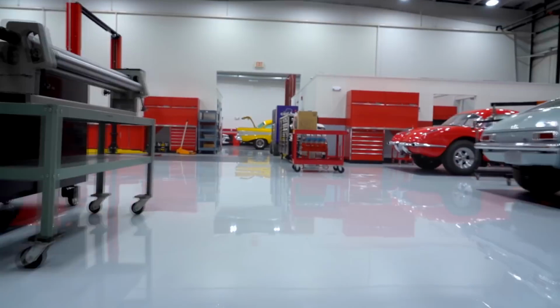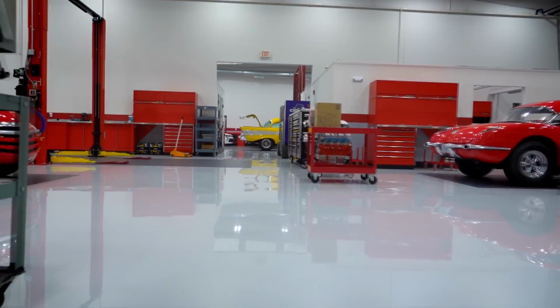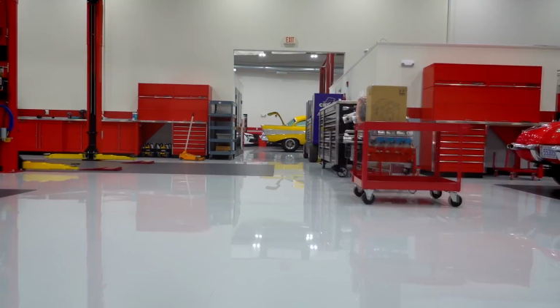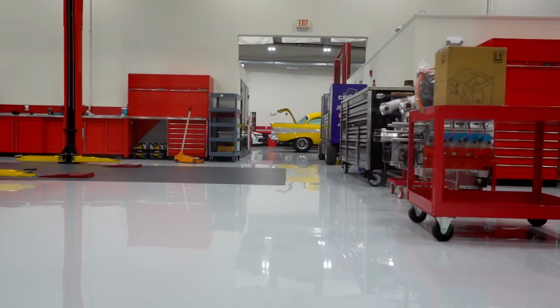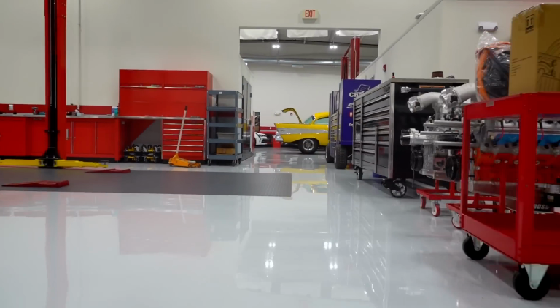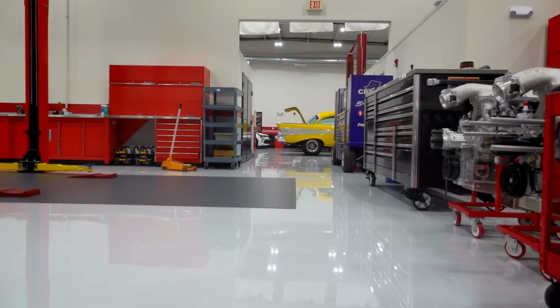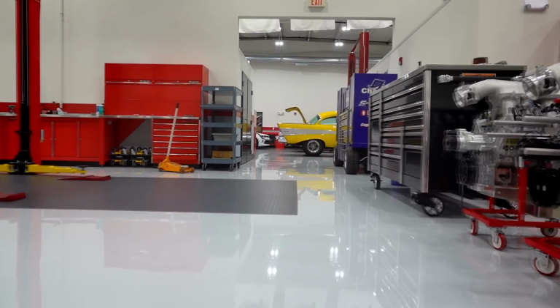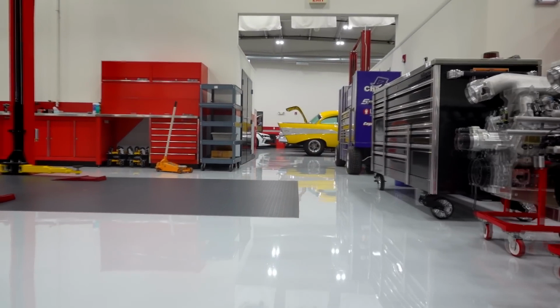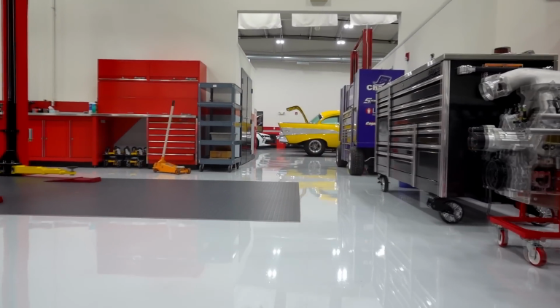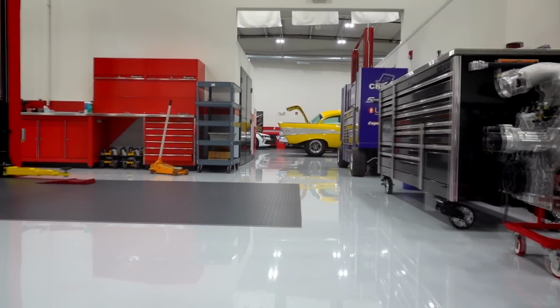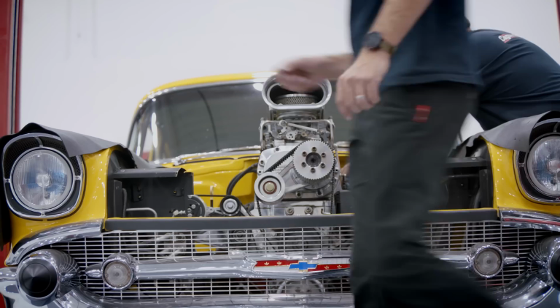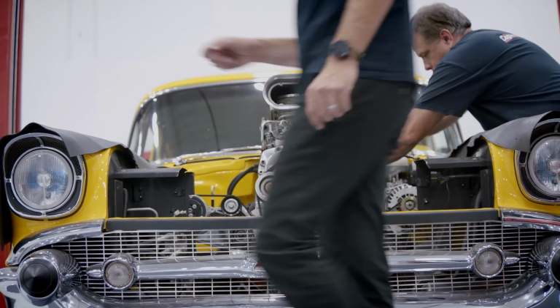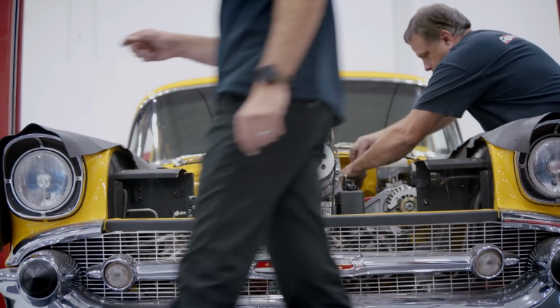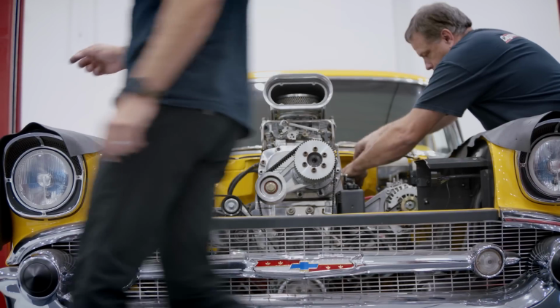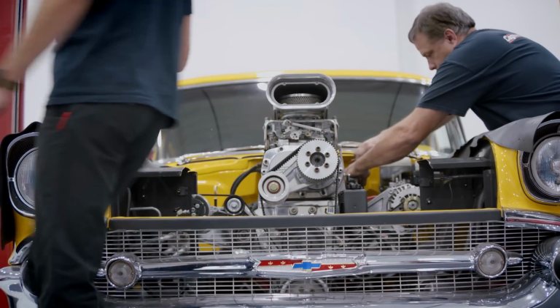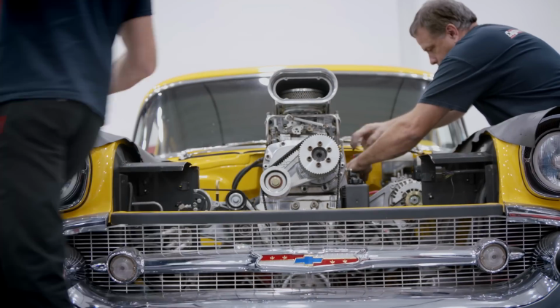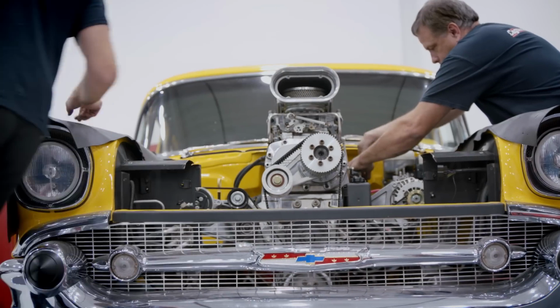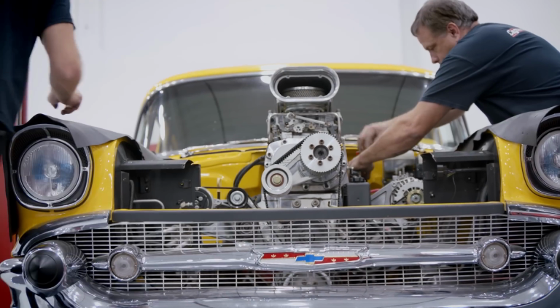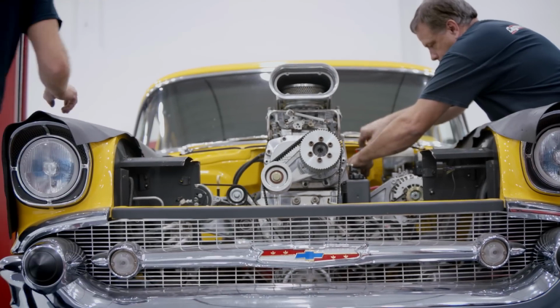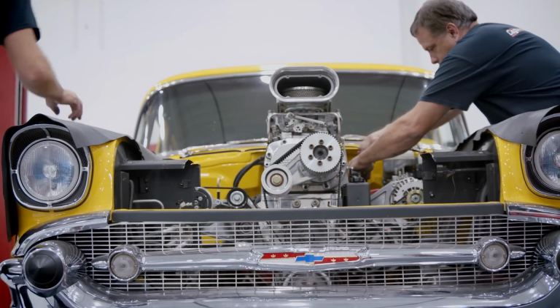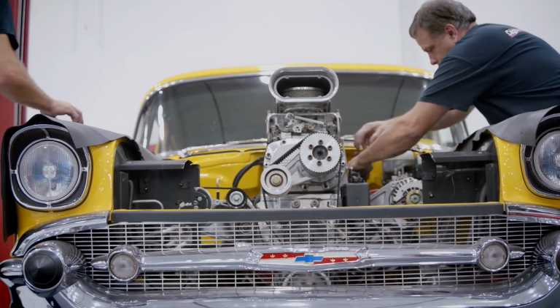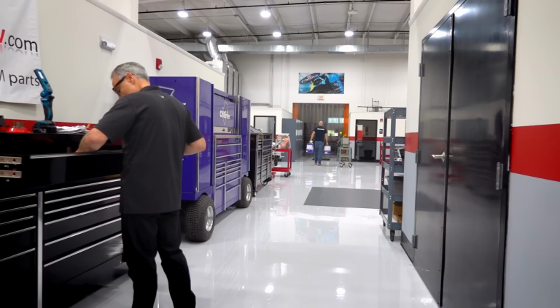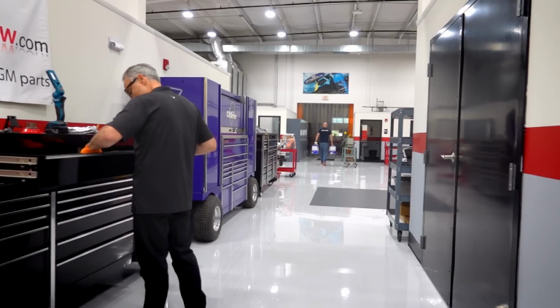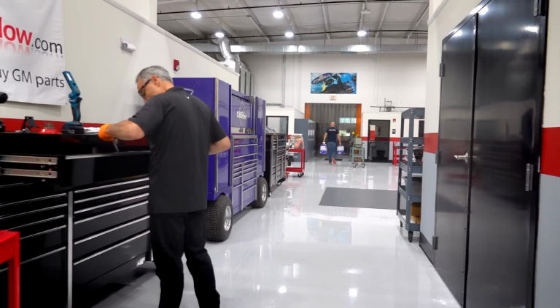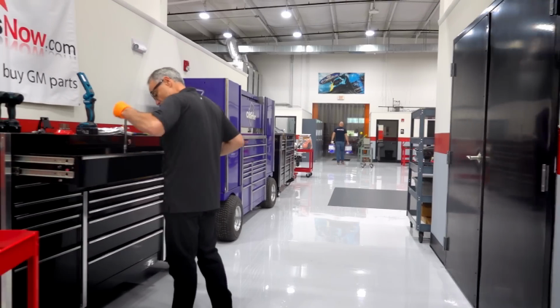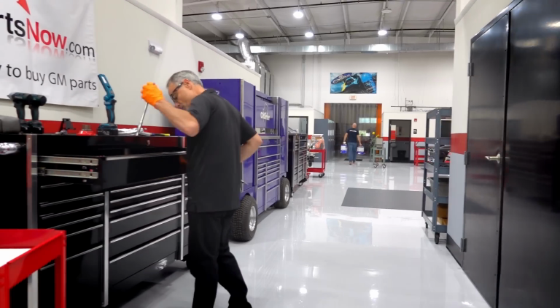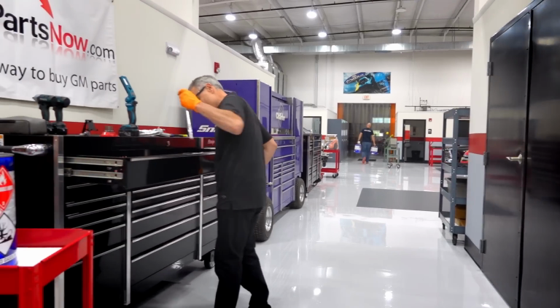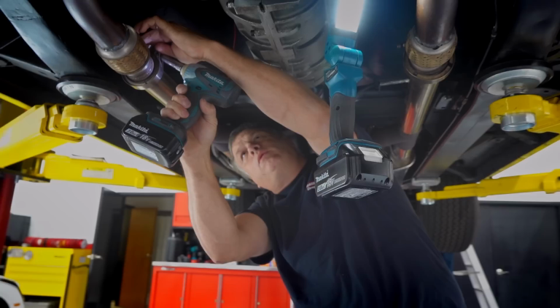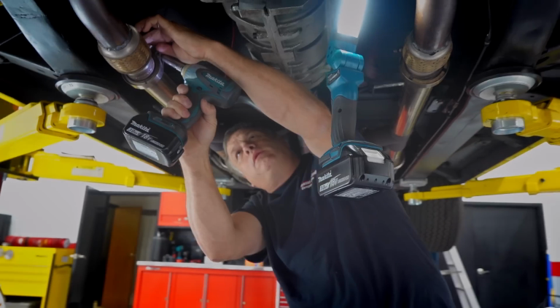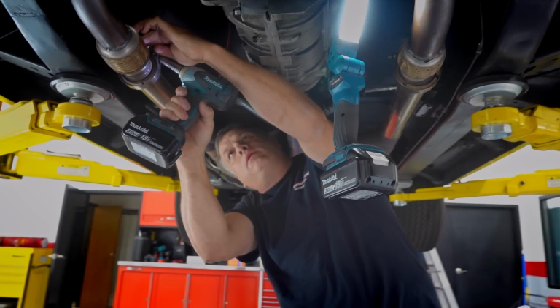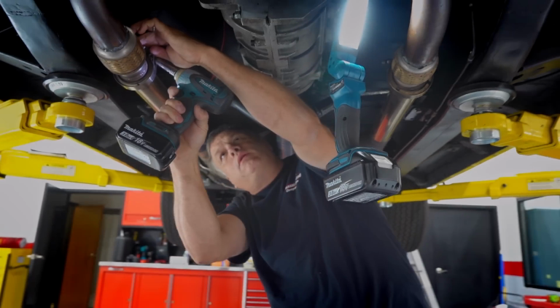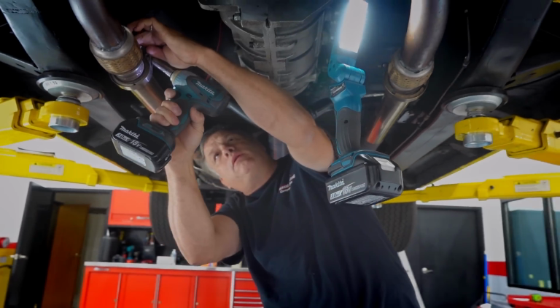The team is prepping to take the engine out of this yellow 1957 Chevy for the very last time.